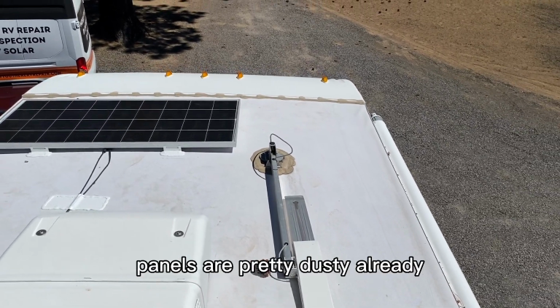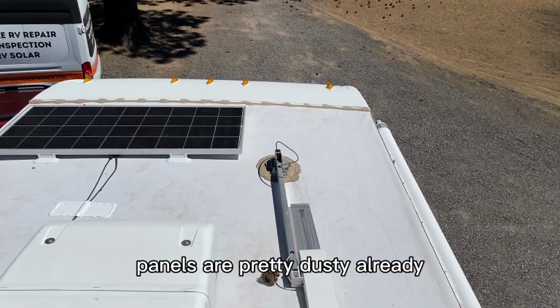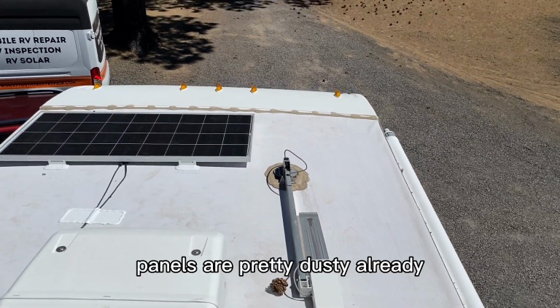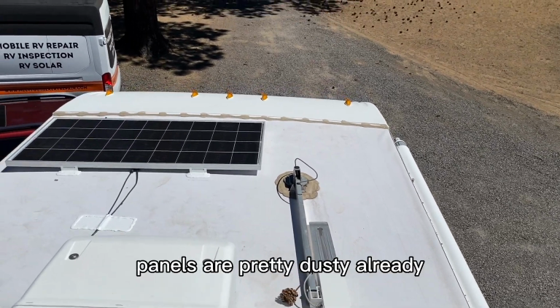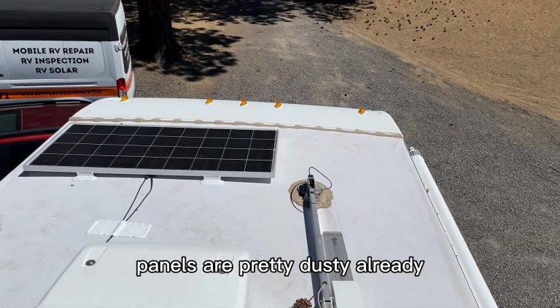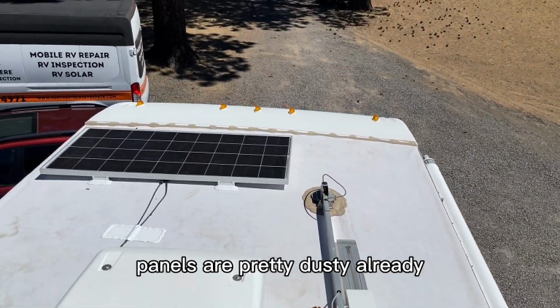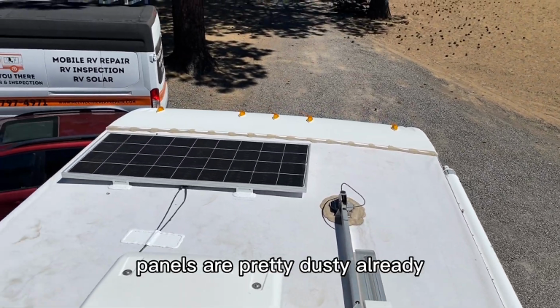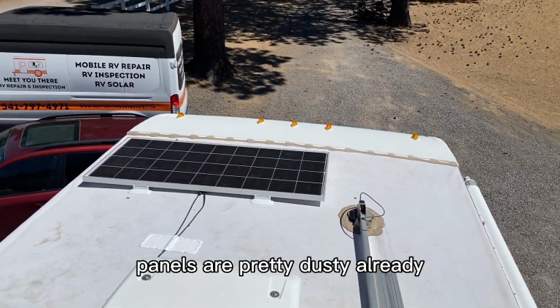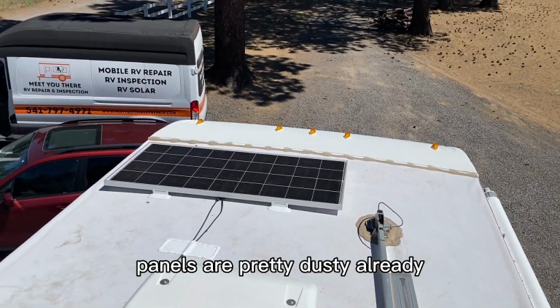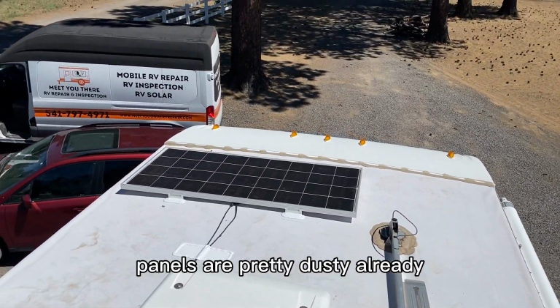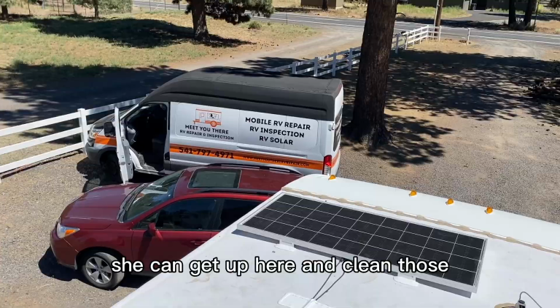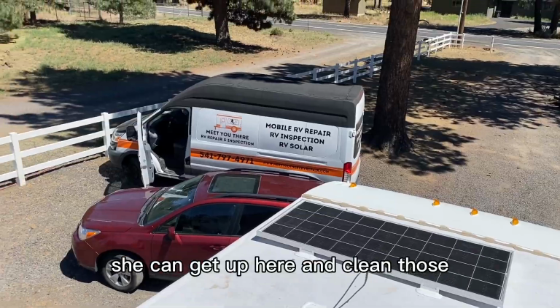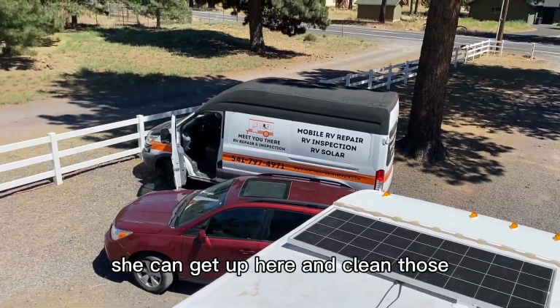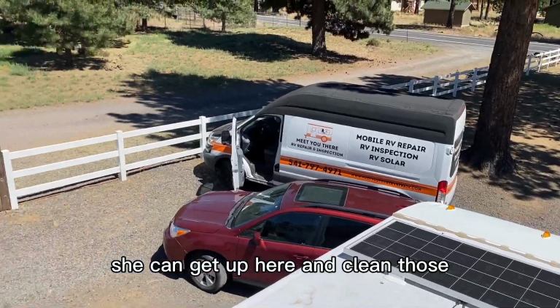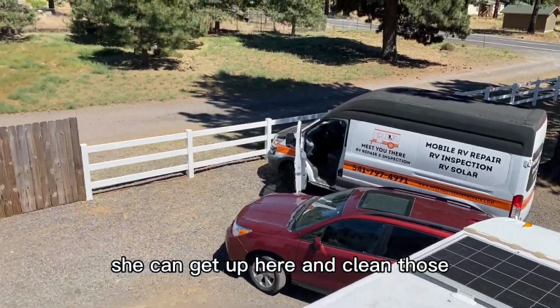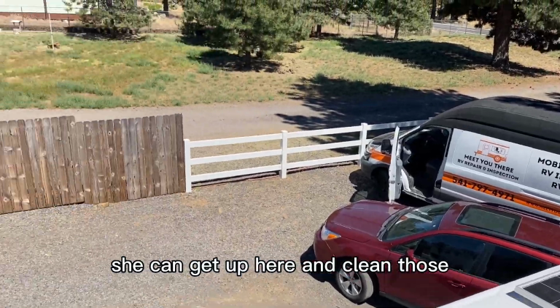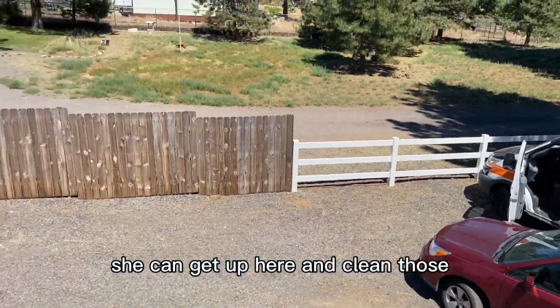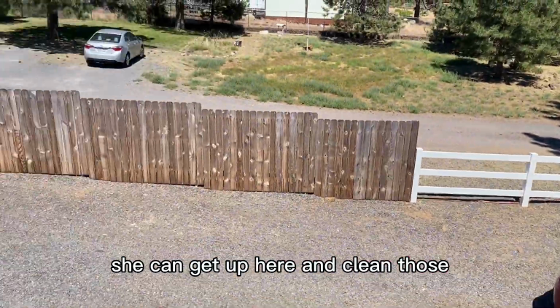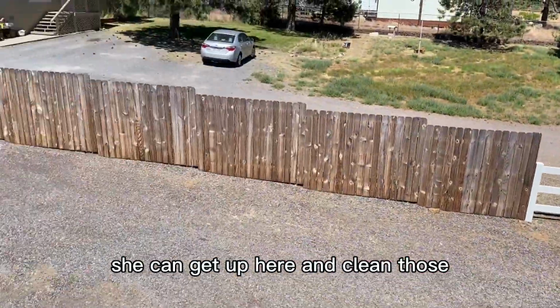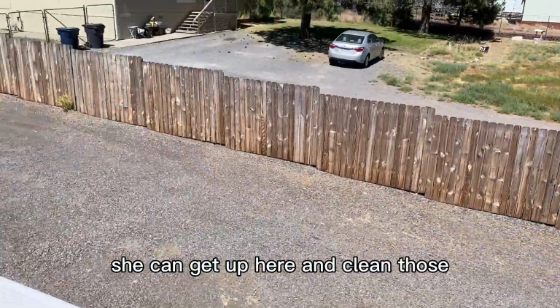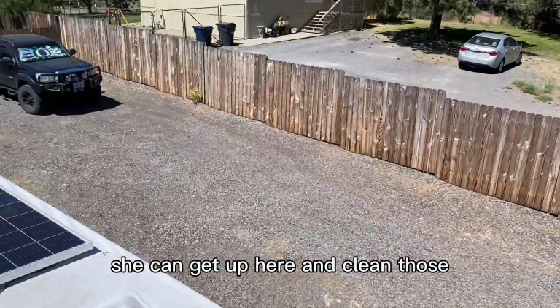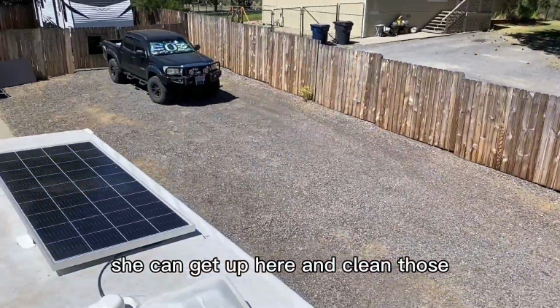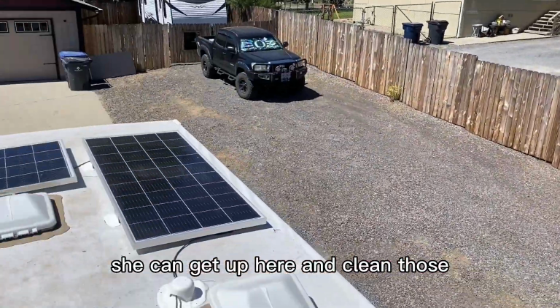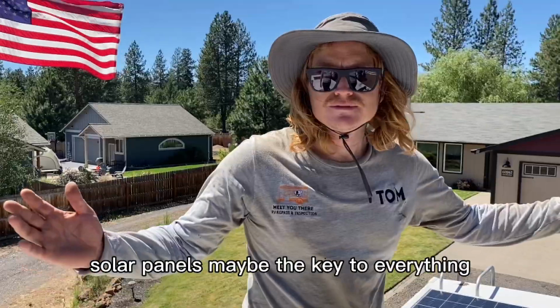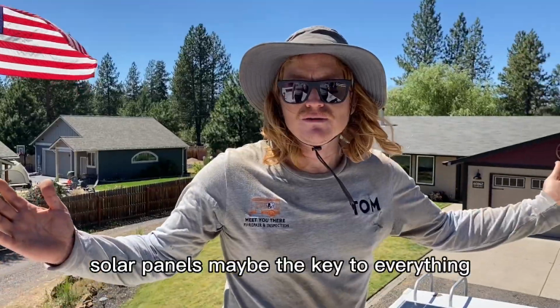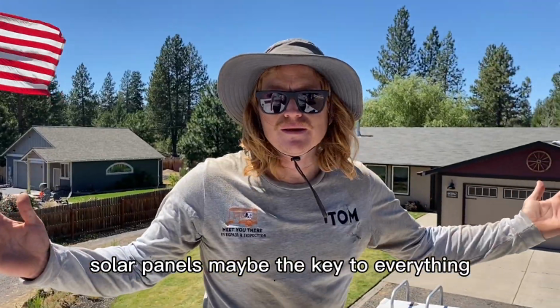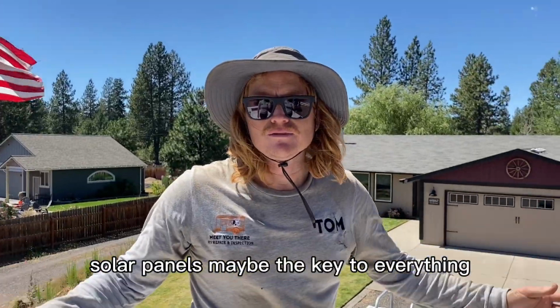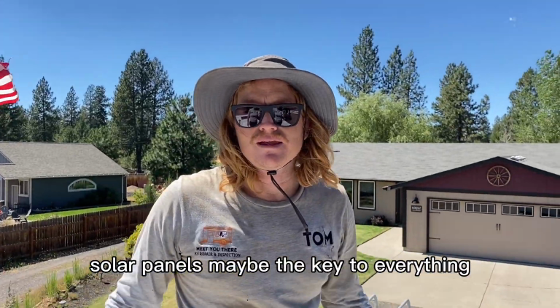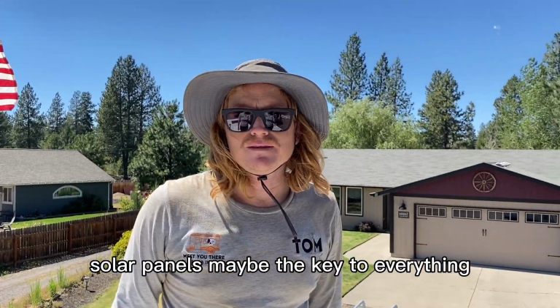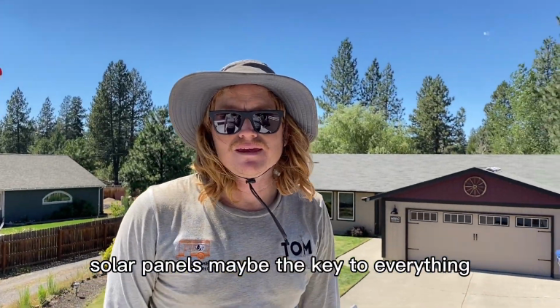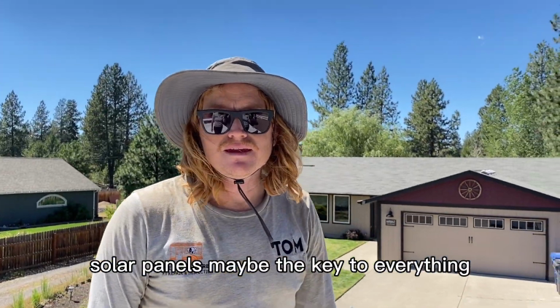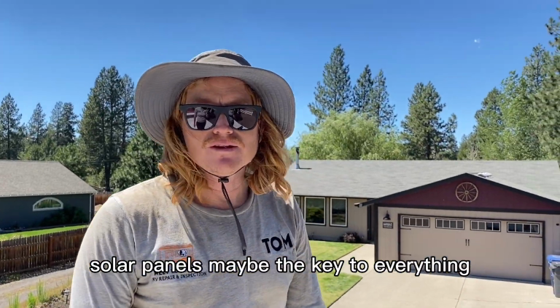The panels are pretty dusty already — she can get up here and clean those. Solar panels: maybe the key to everything.